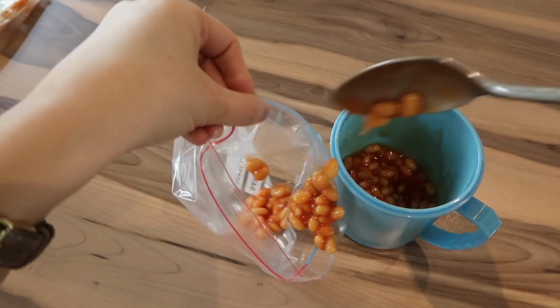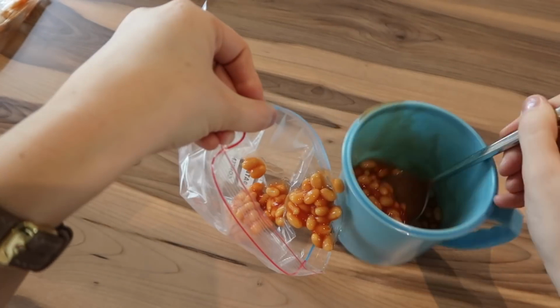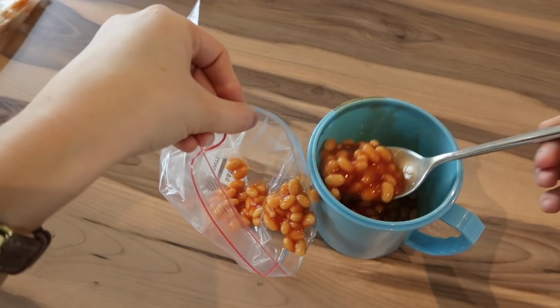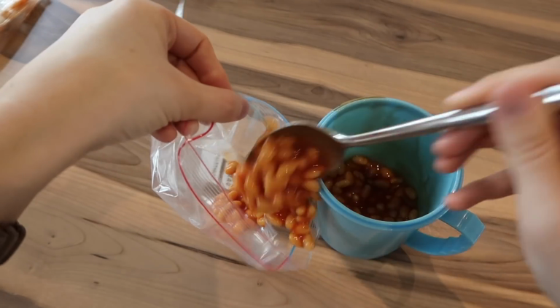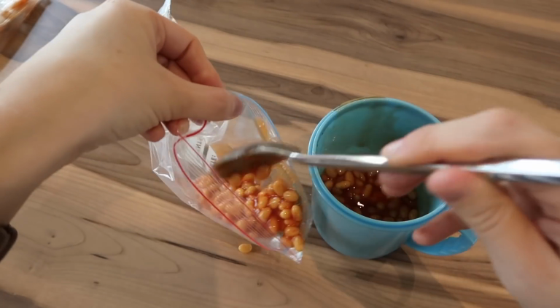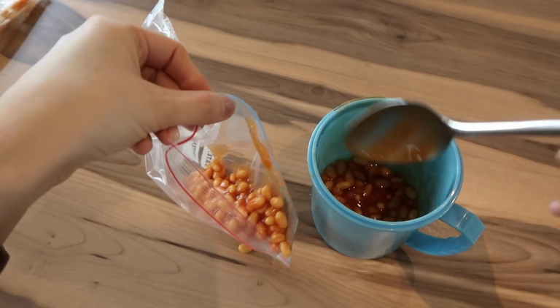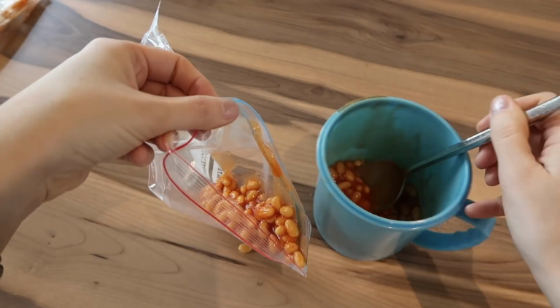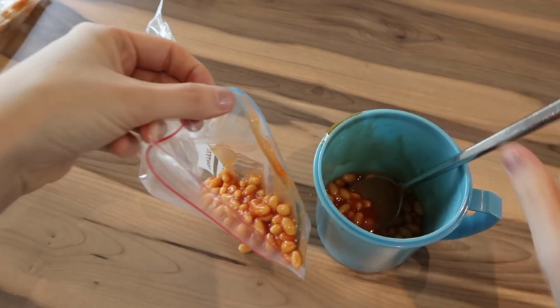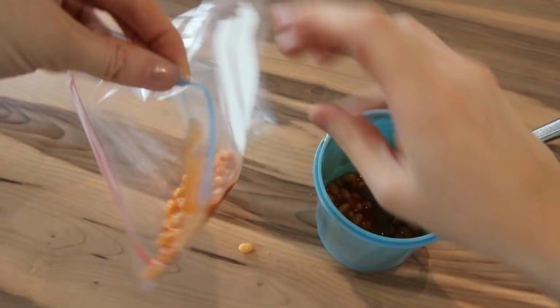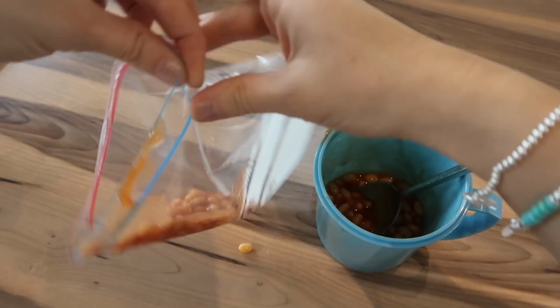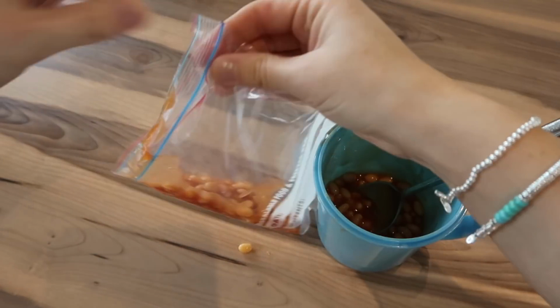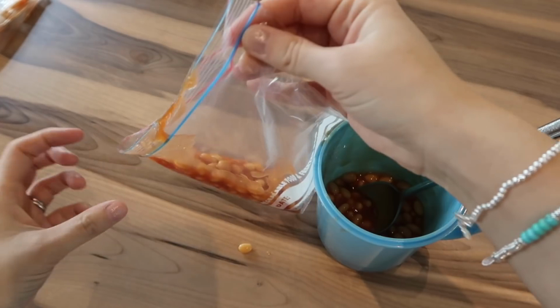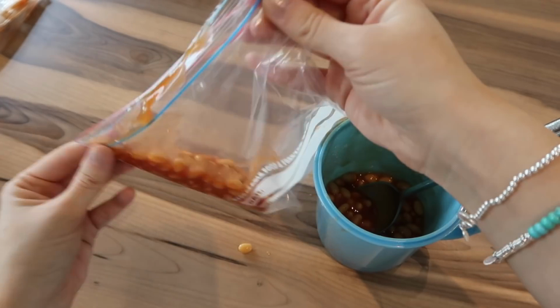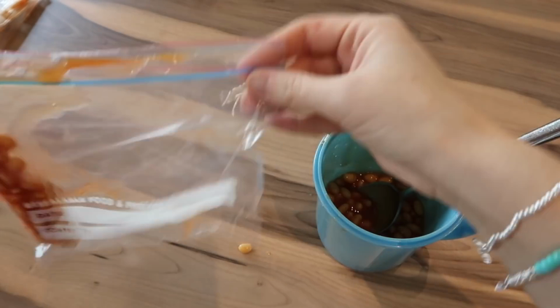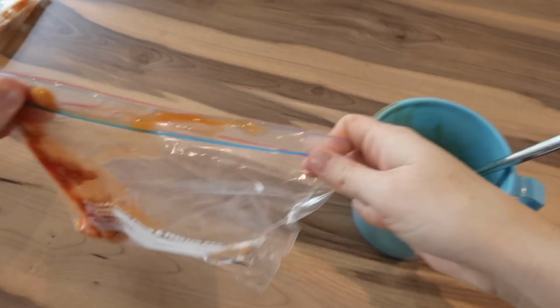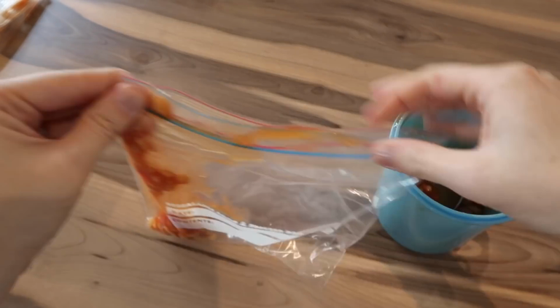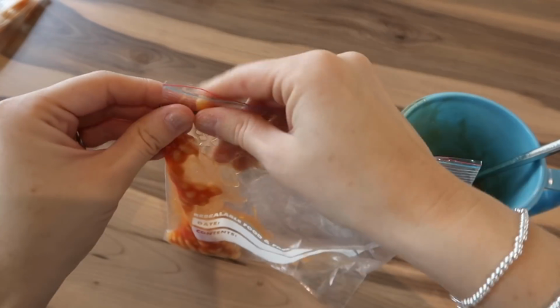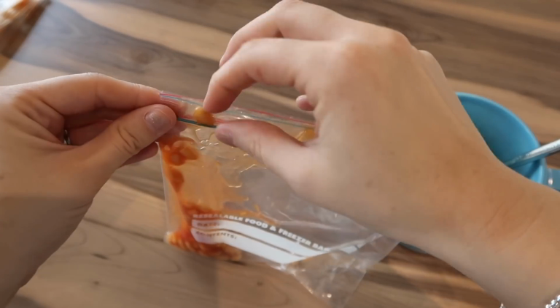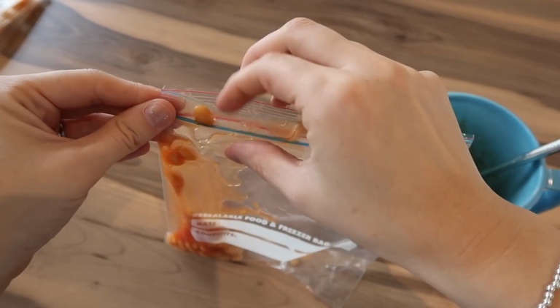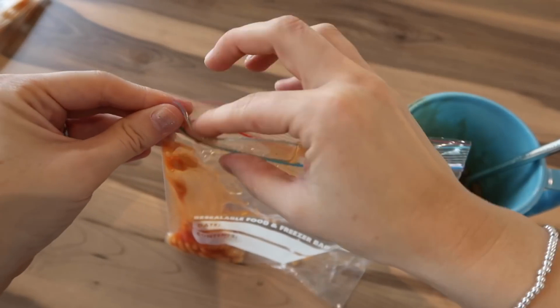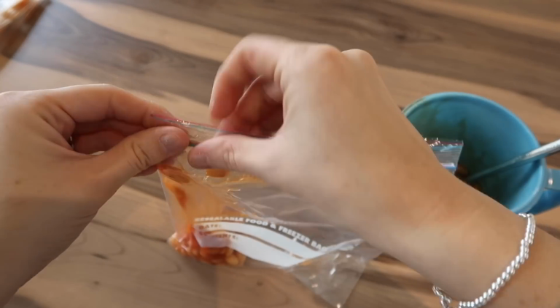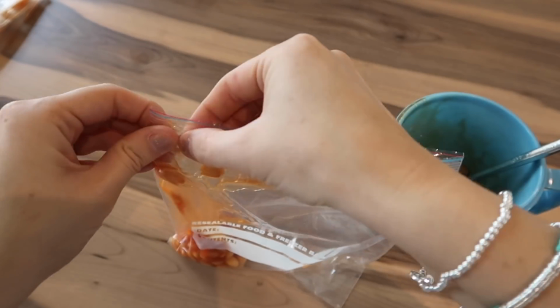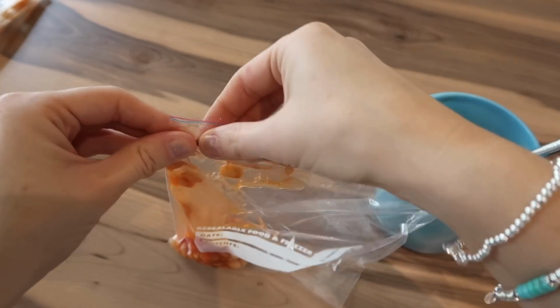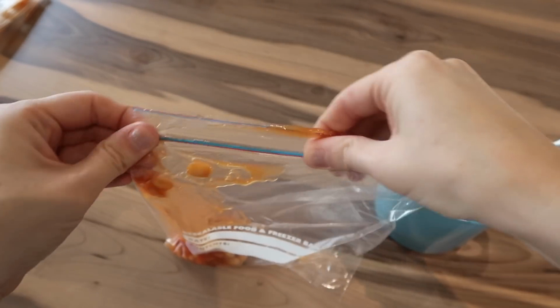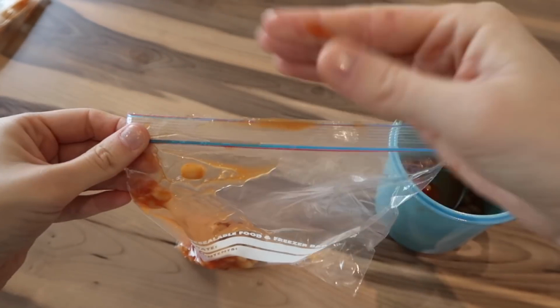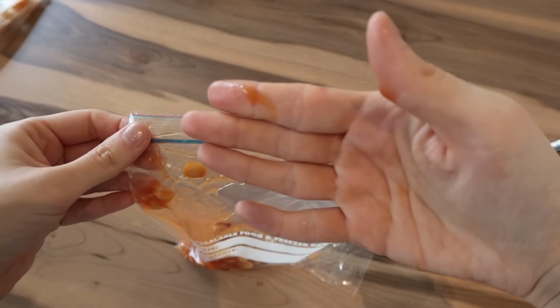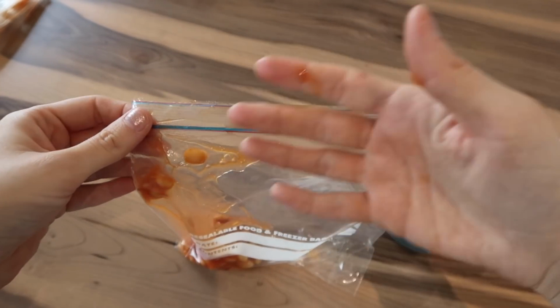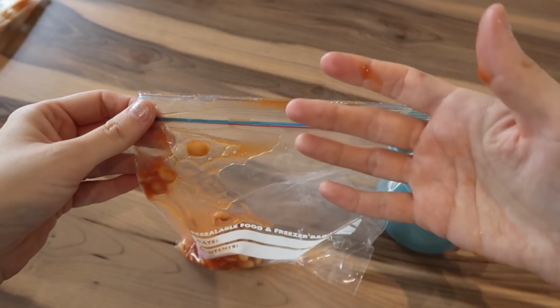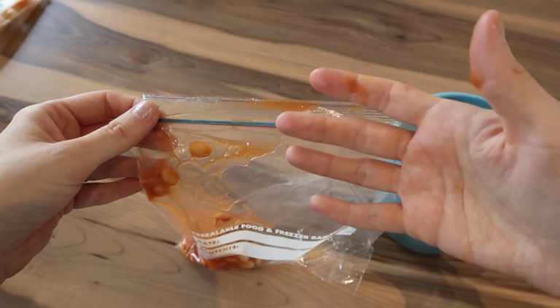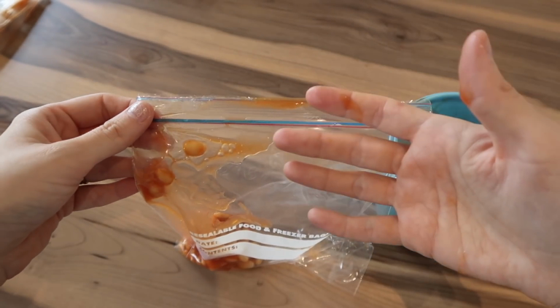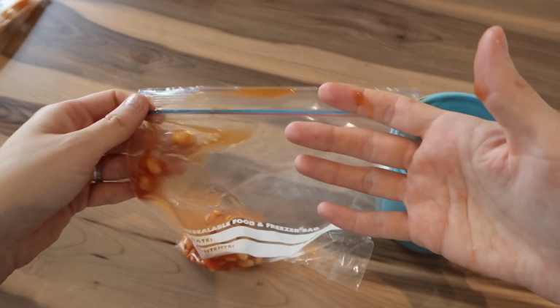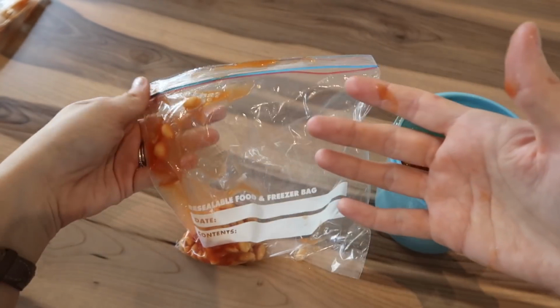It gets all over the bag, and this bit gets messy, and then when you try and shut it, it's everywhere and it gets messy.